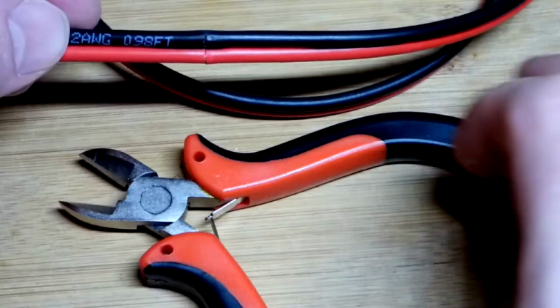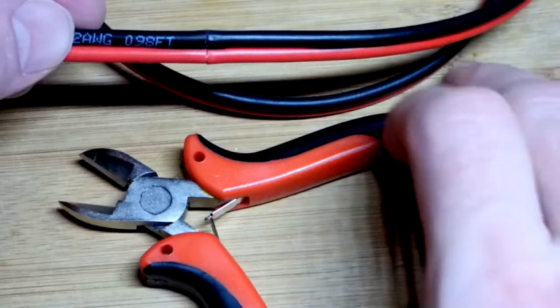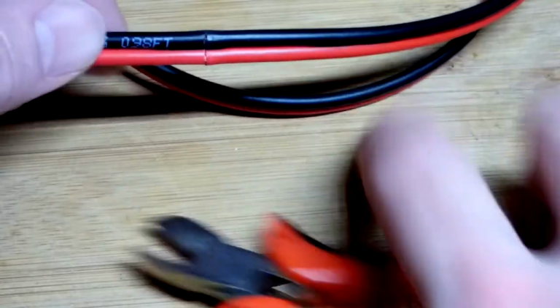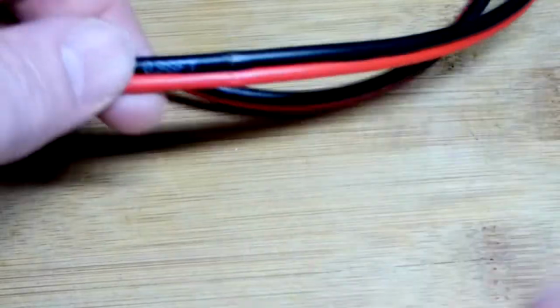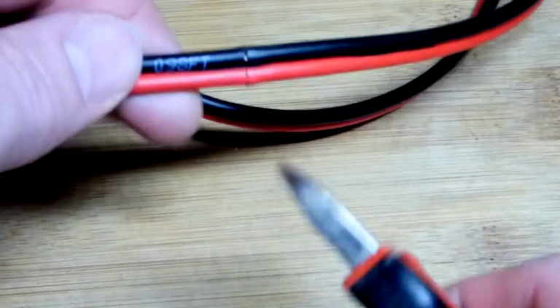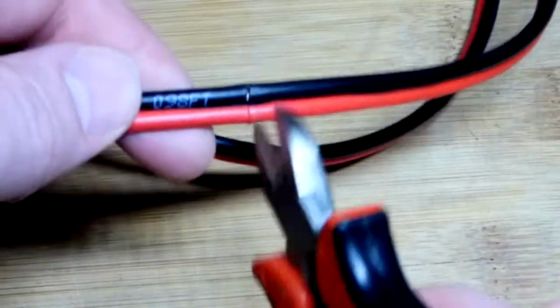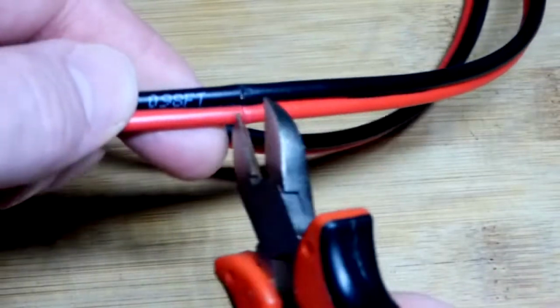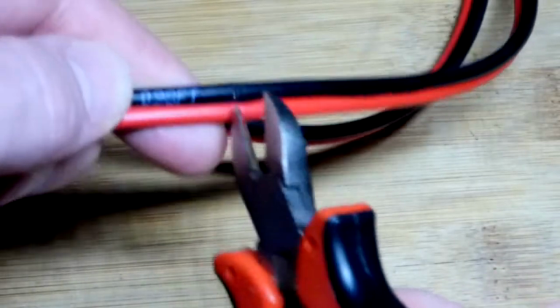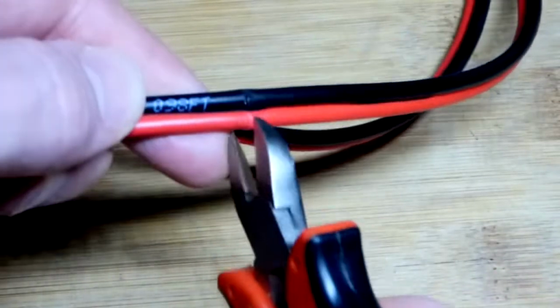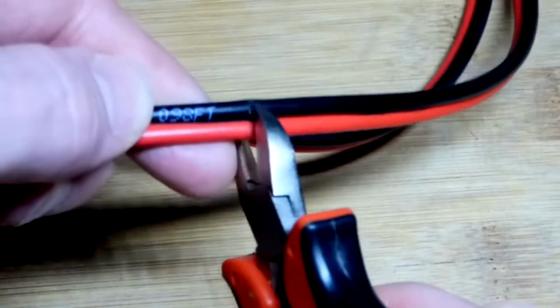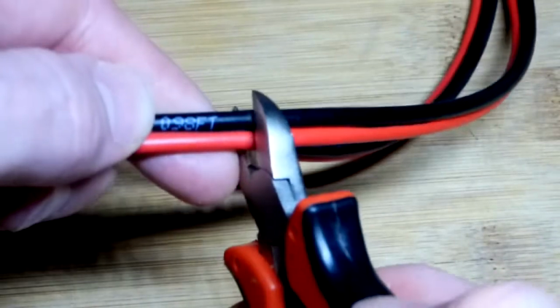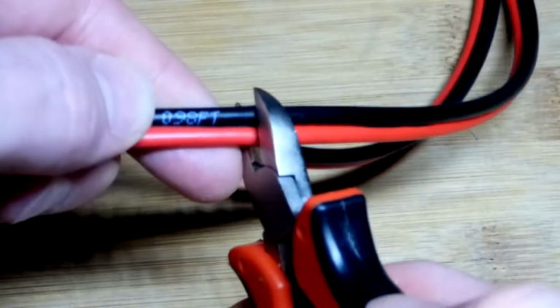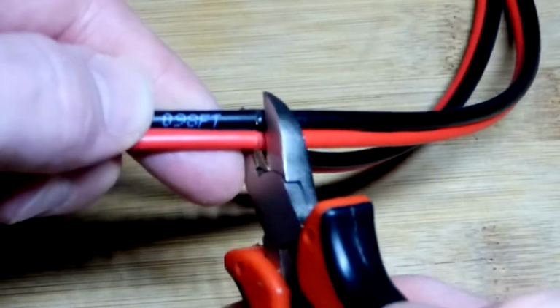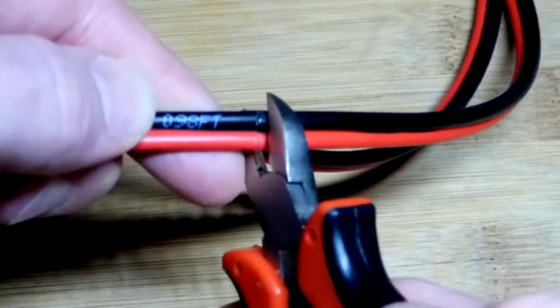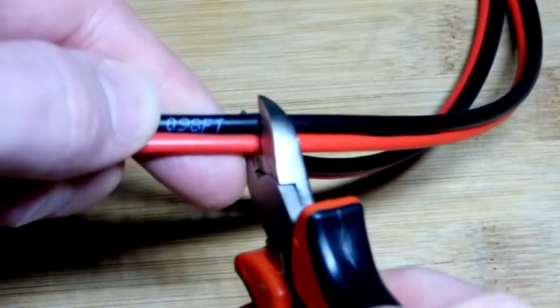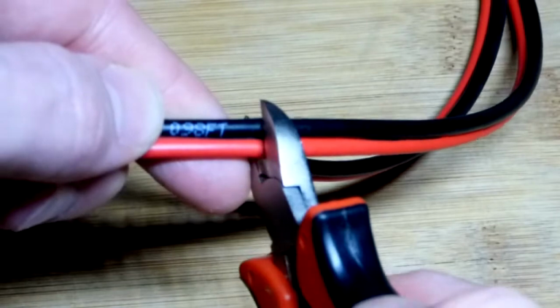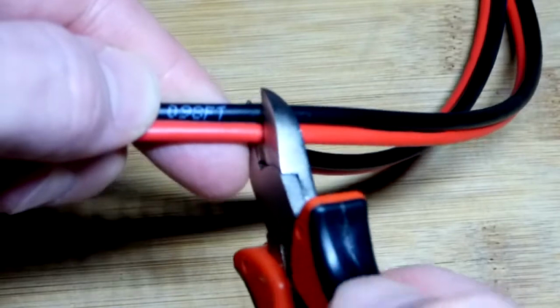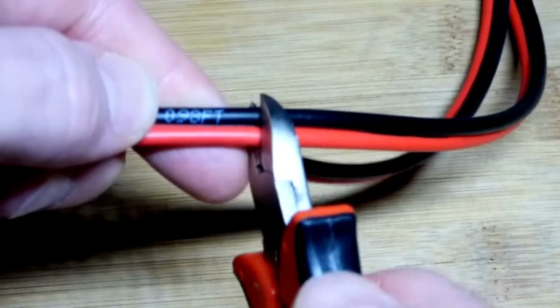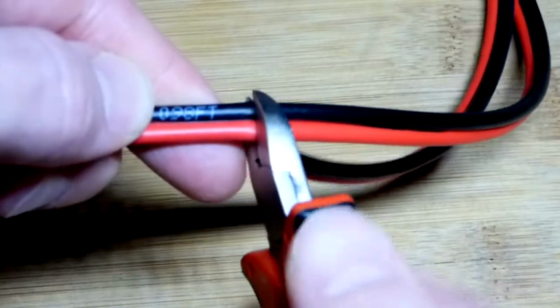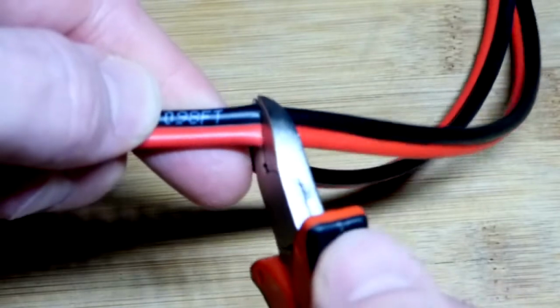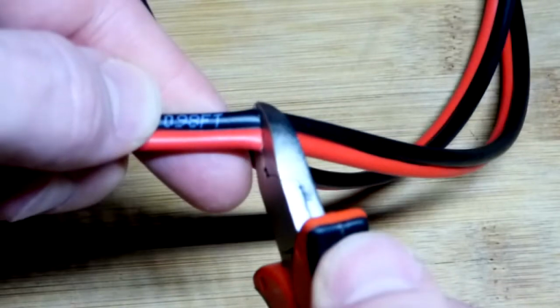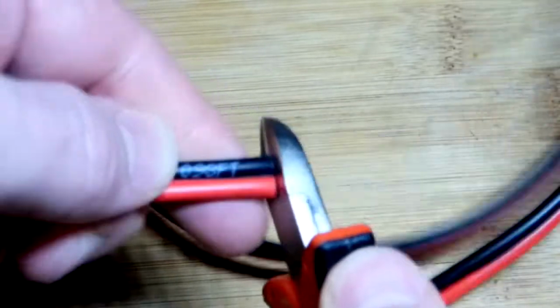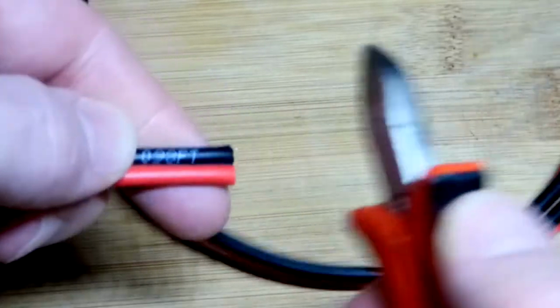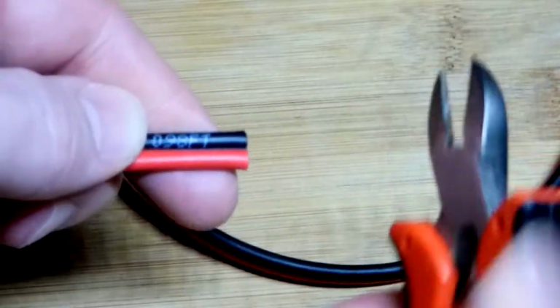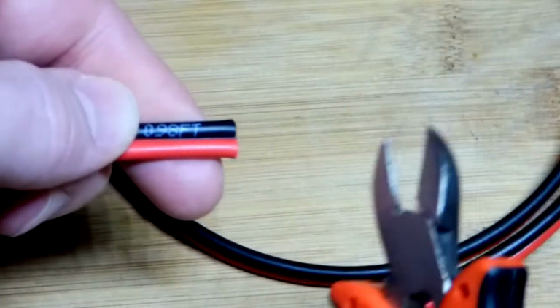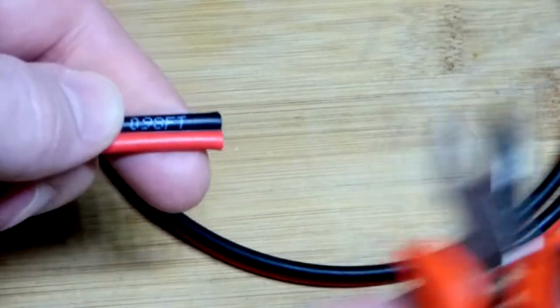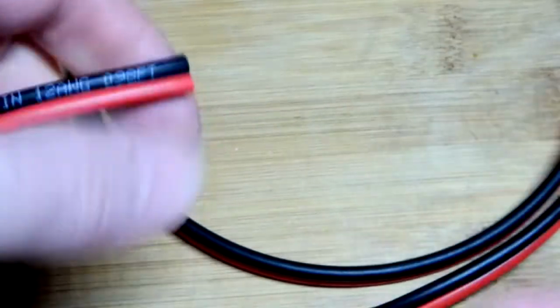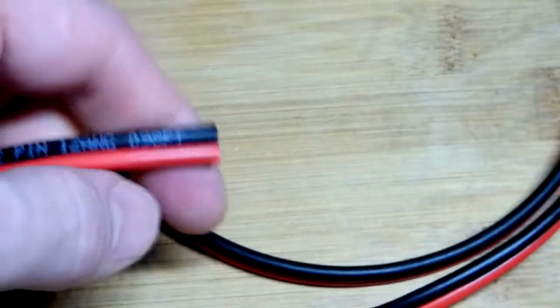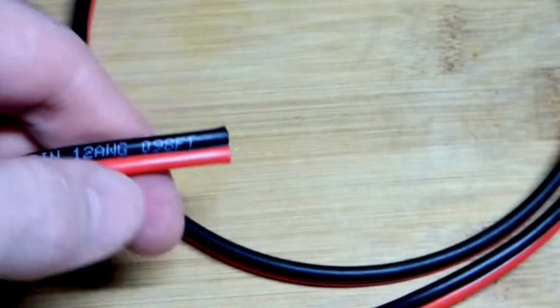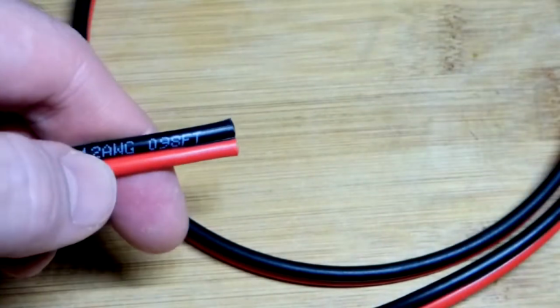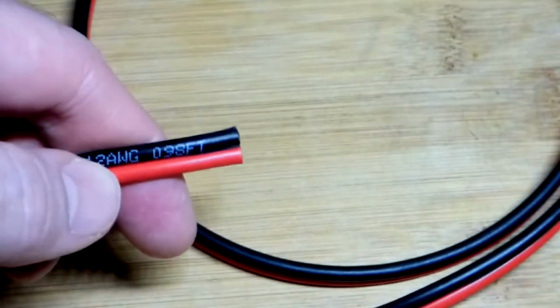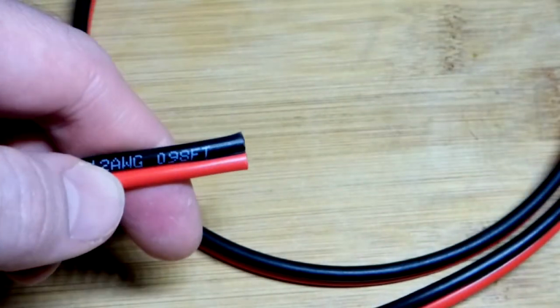I'll use these wire cutters instead. I would aim better but I'm looking through the camera — and right there, pretty easy.